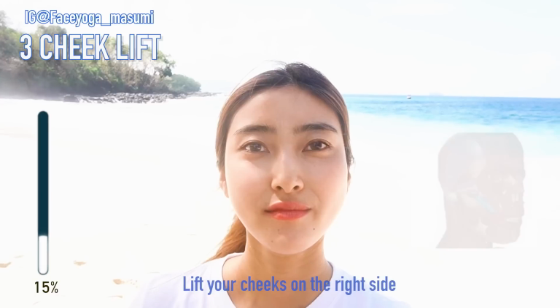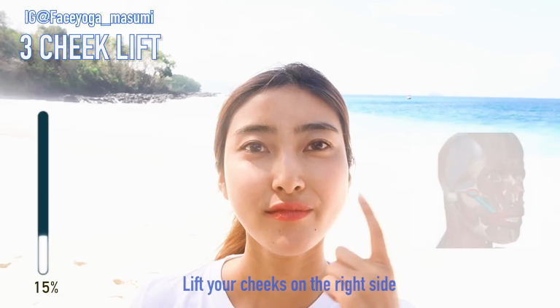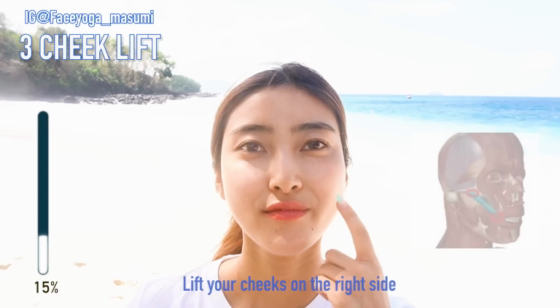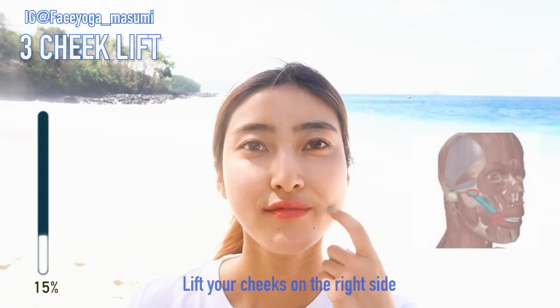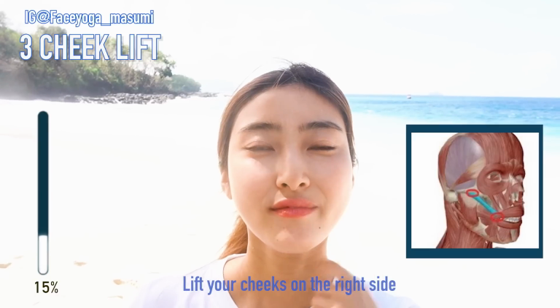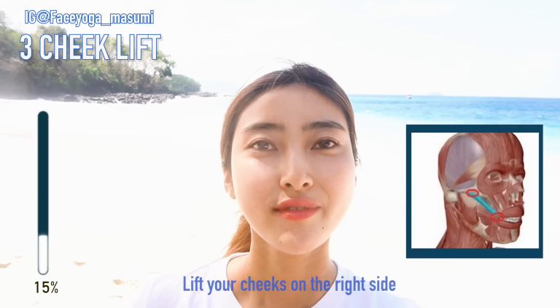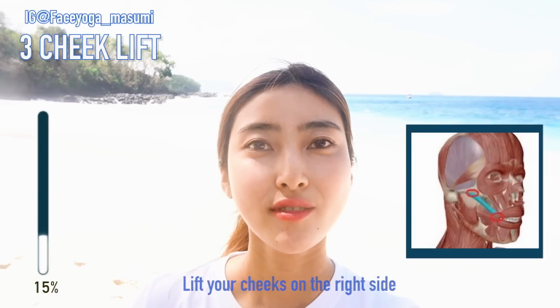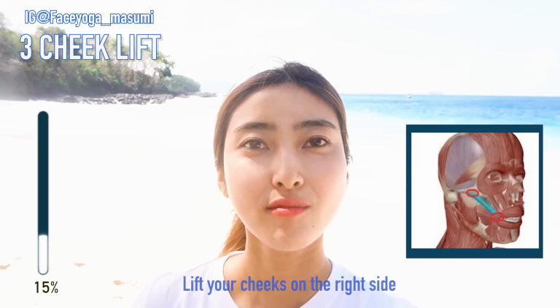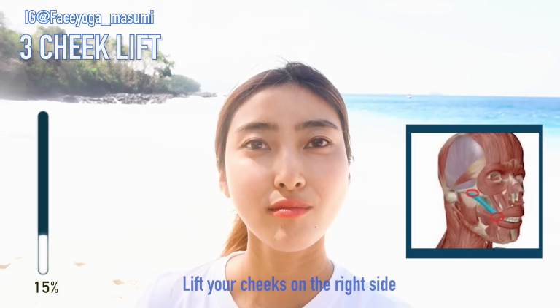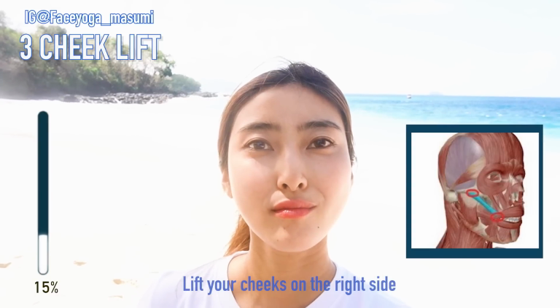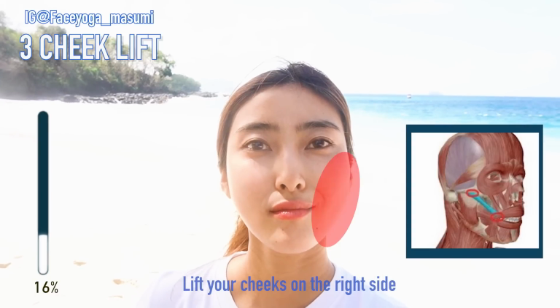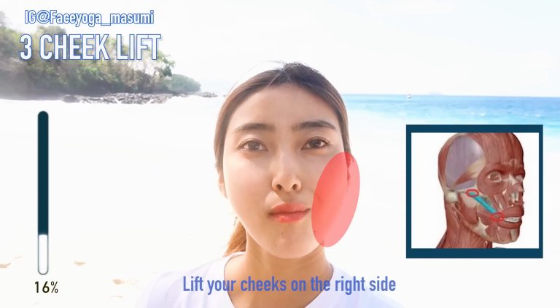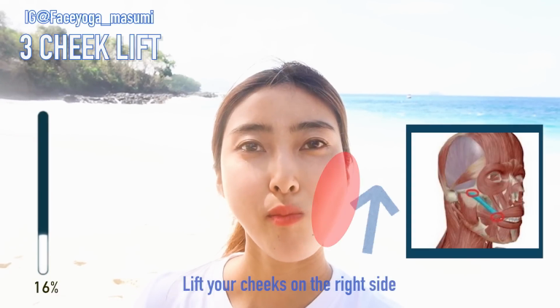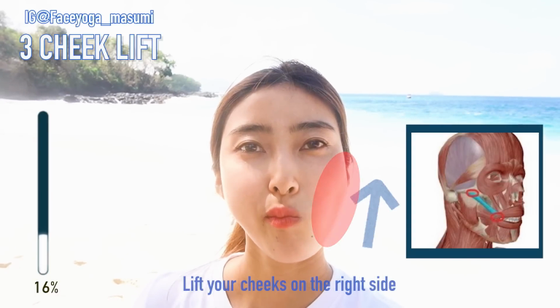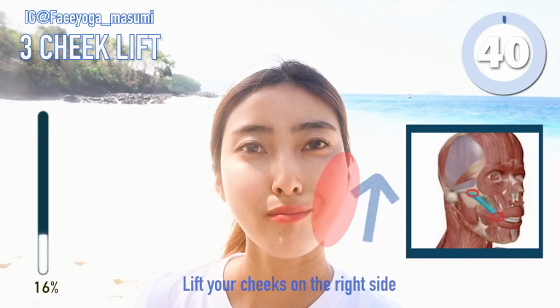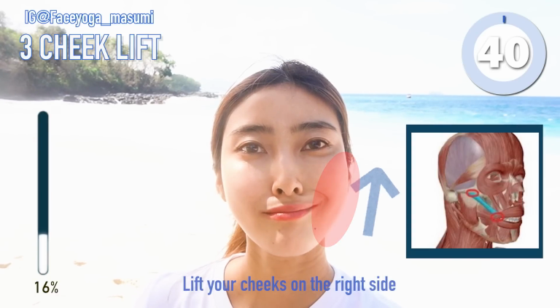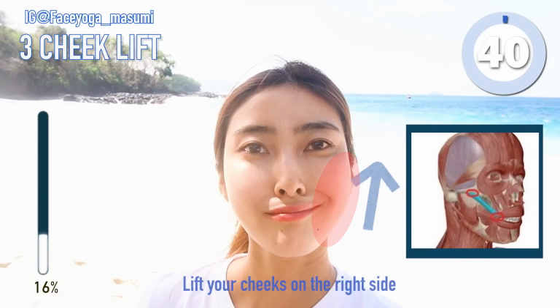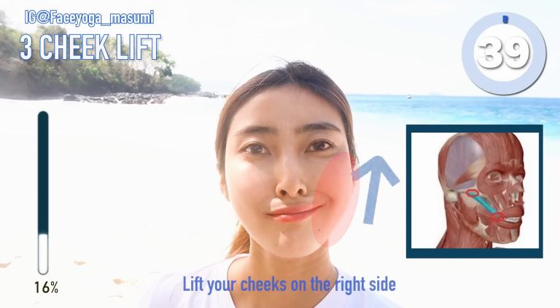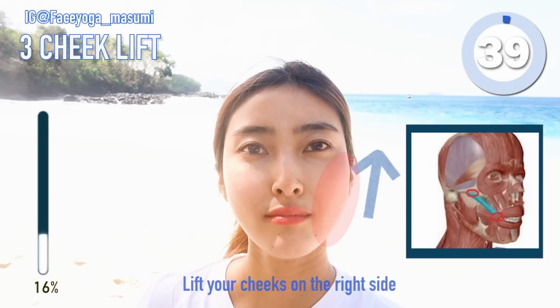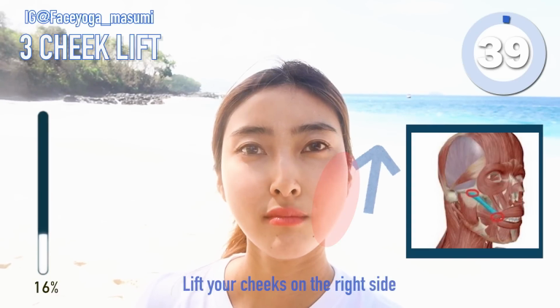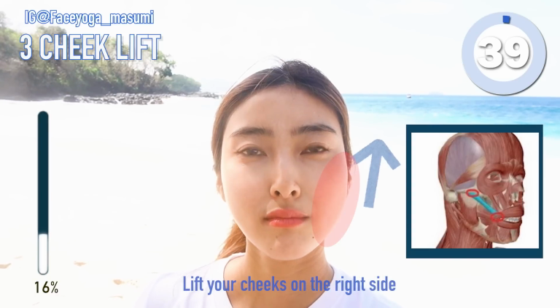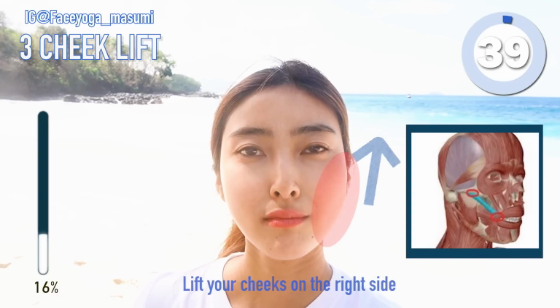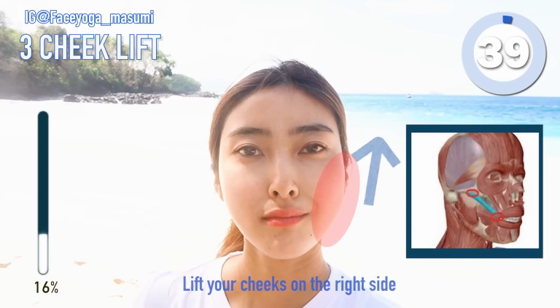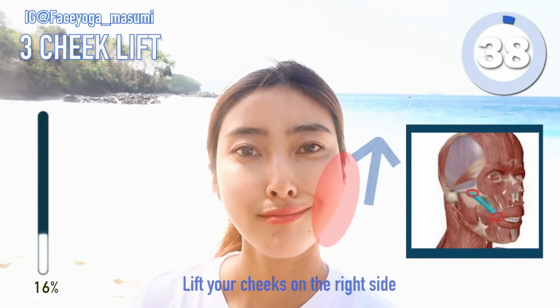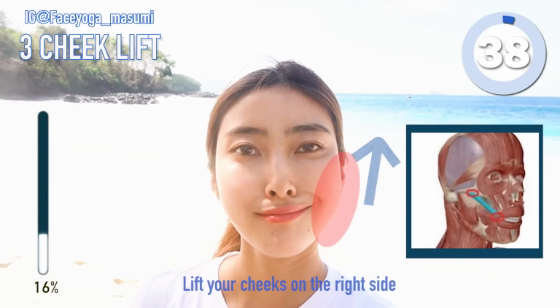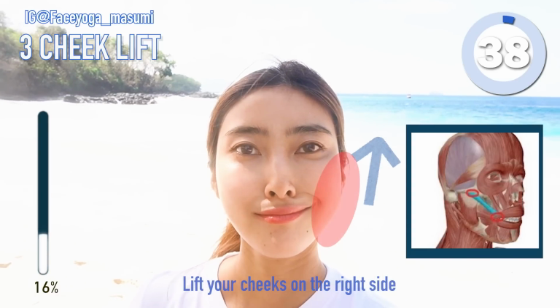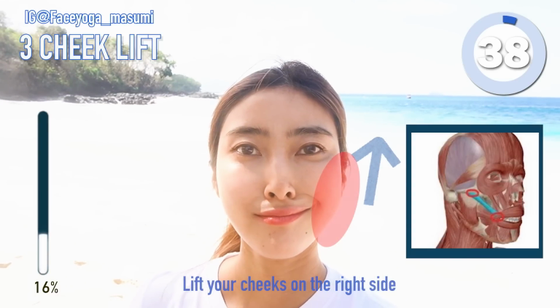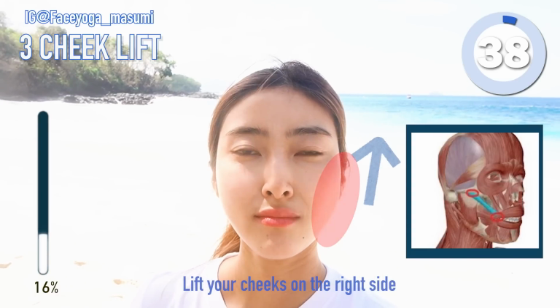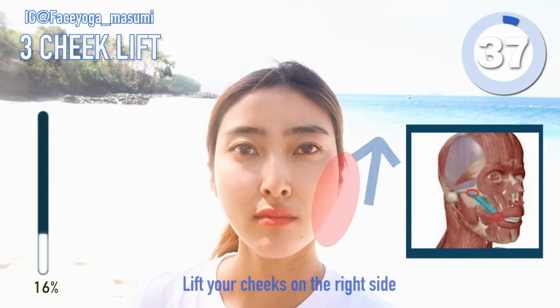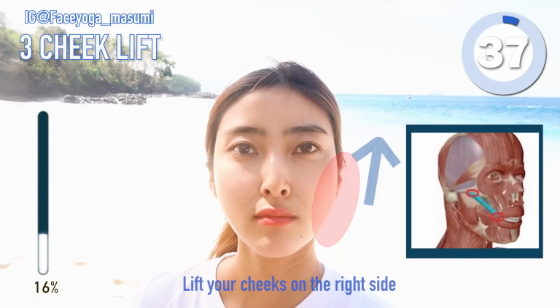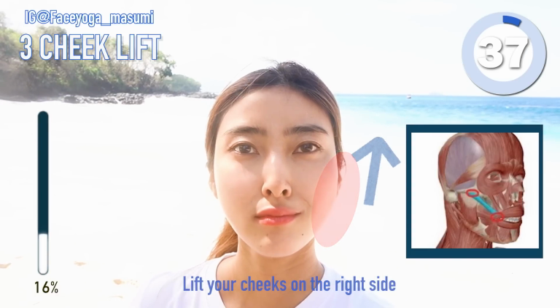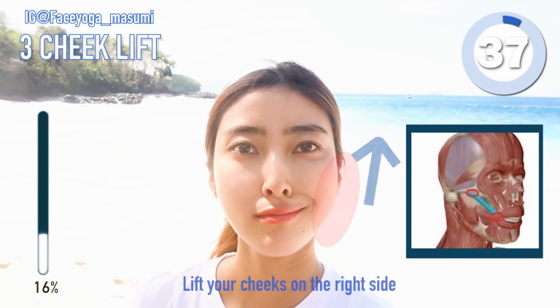Step 3, cheek lifting exercise. Lift your cheeks only on the right side.